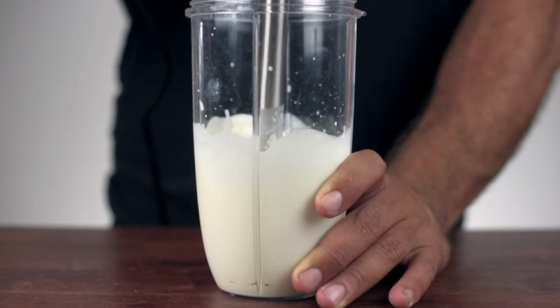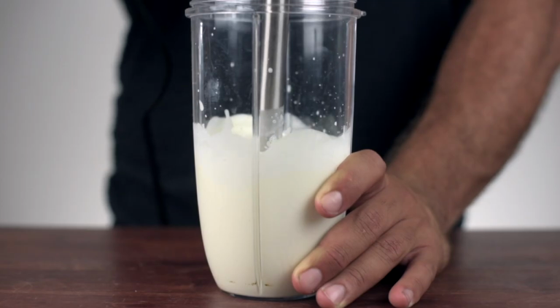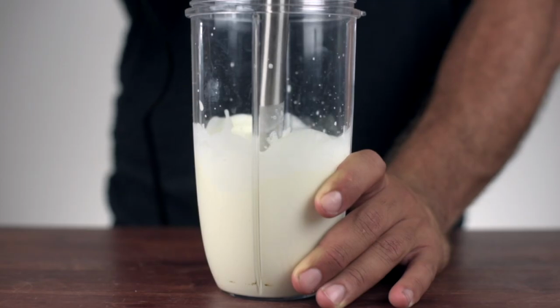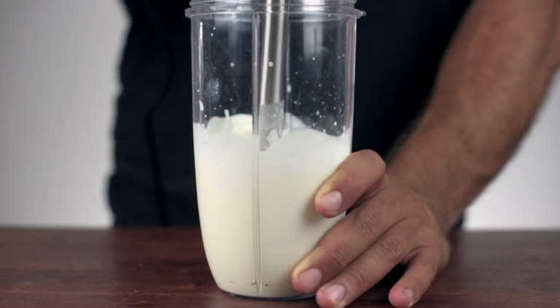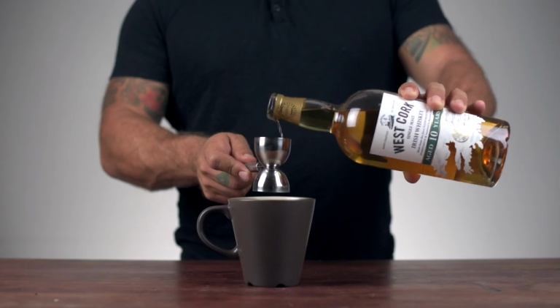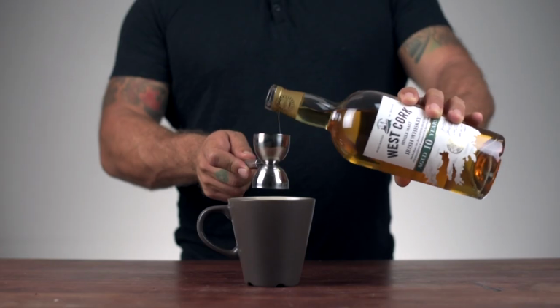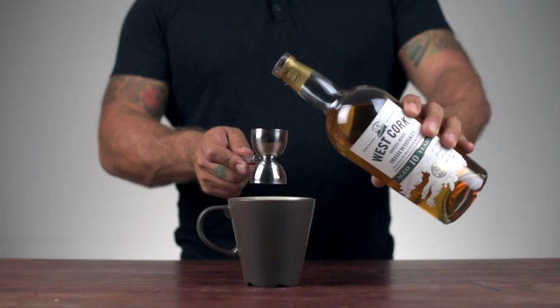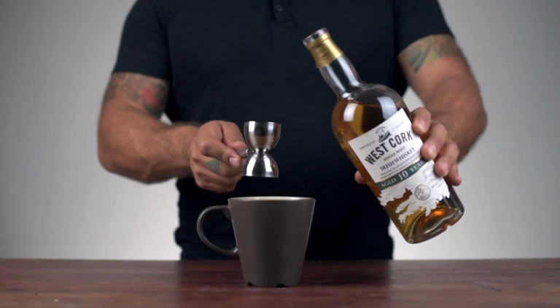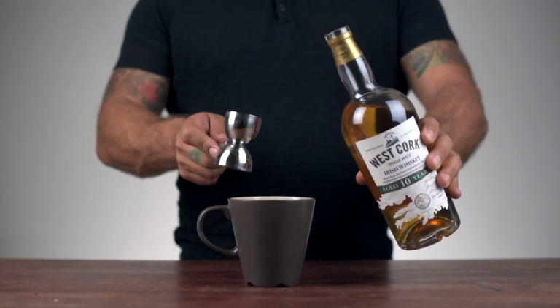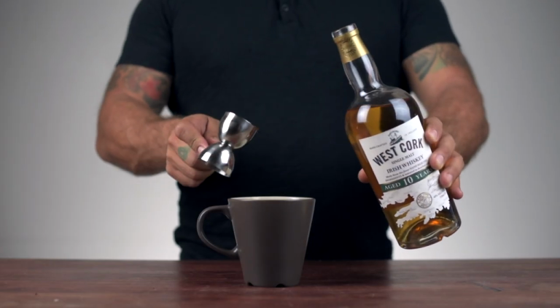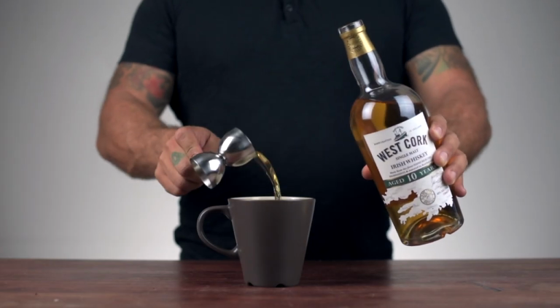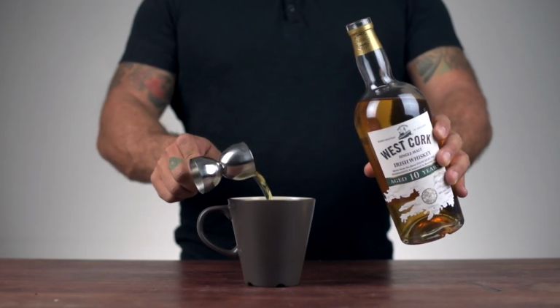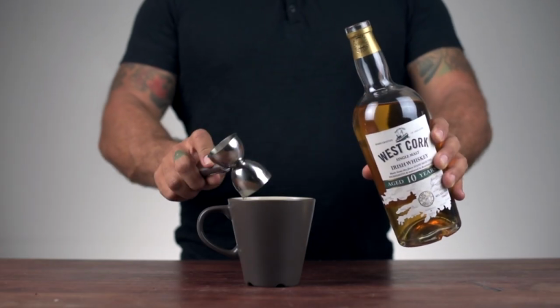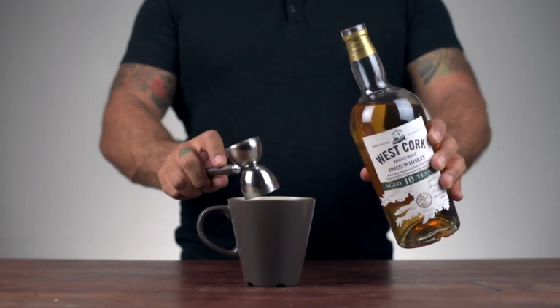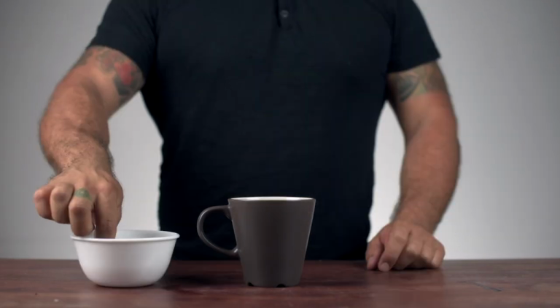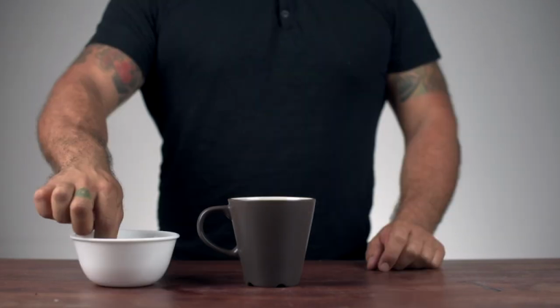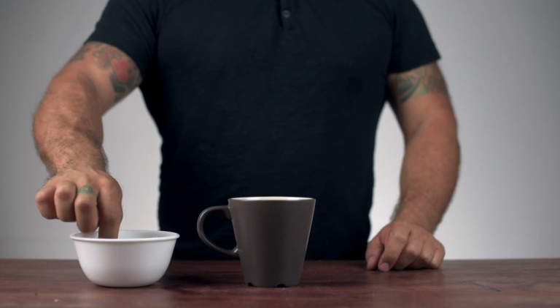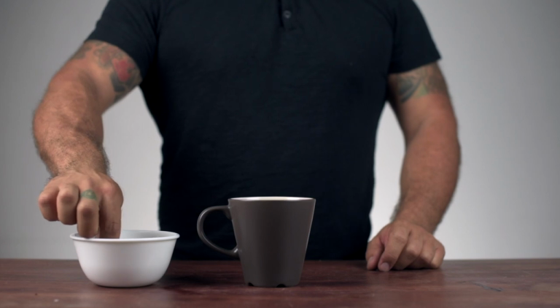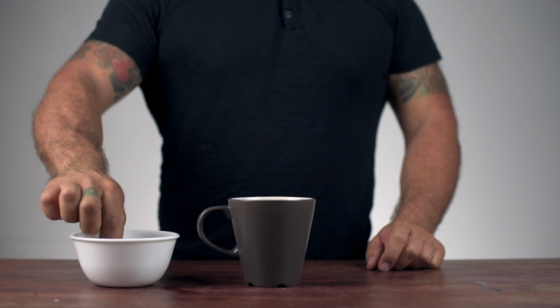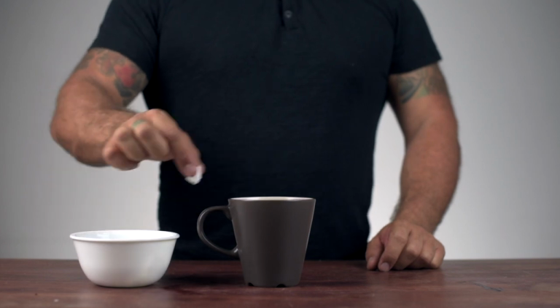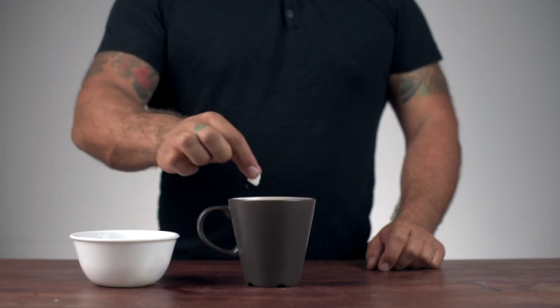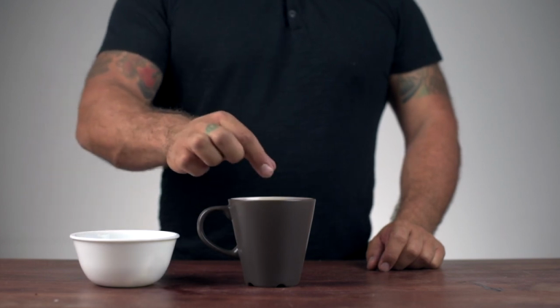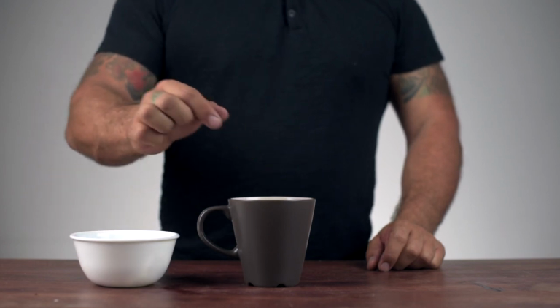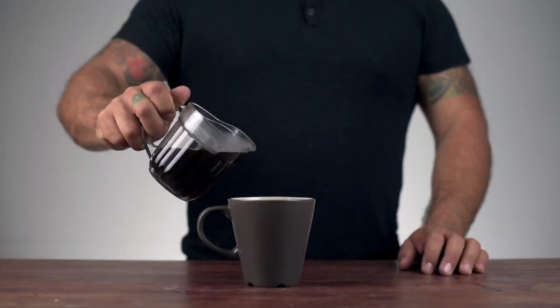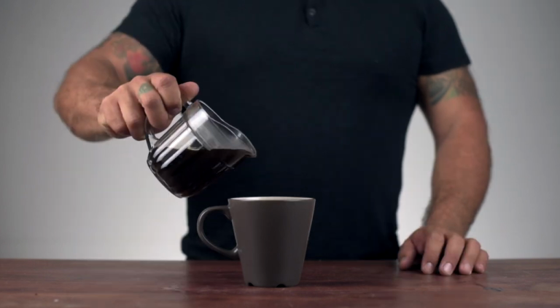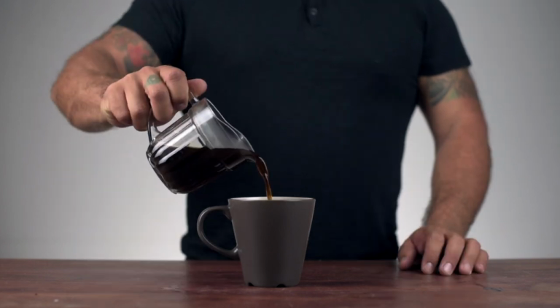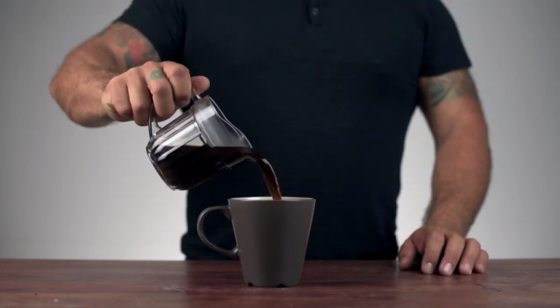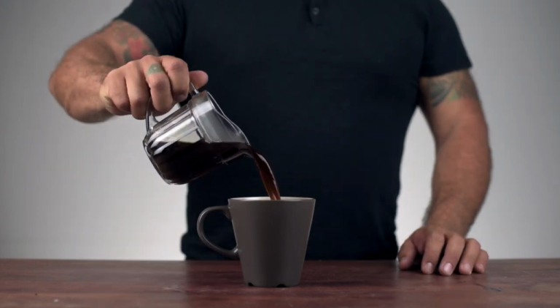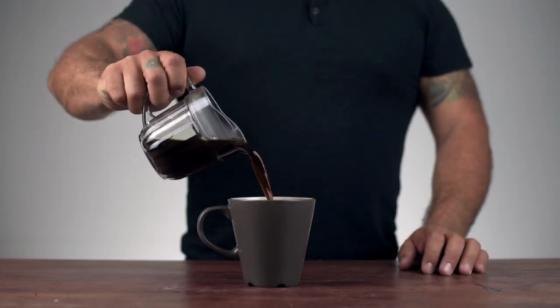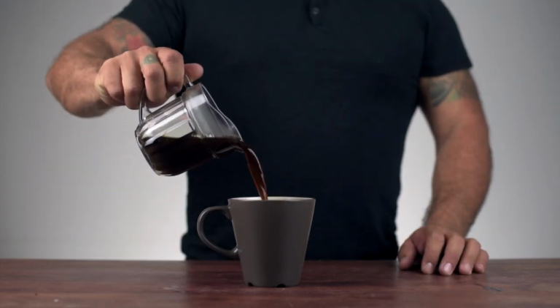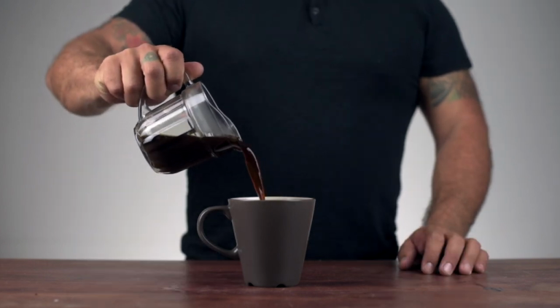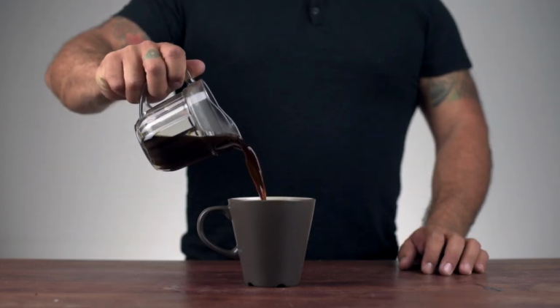Now it's time to assemble. Add whiskey to your glass. Drop in two cubes of sugar. And add your coffee, but leave some room for cream.